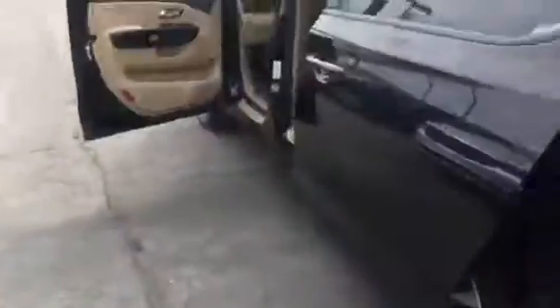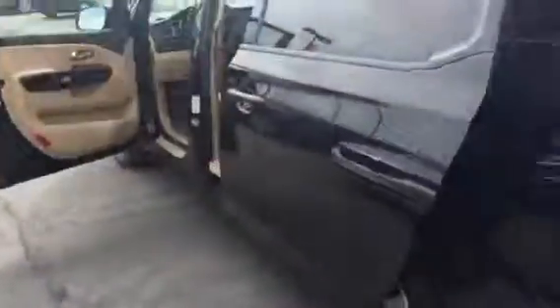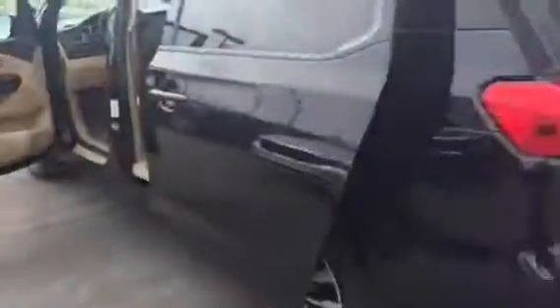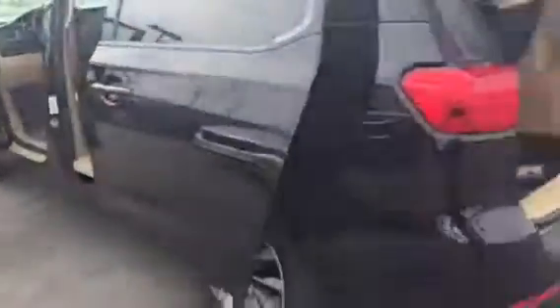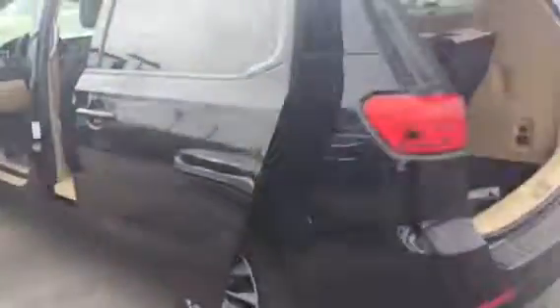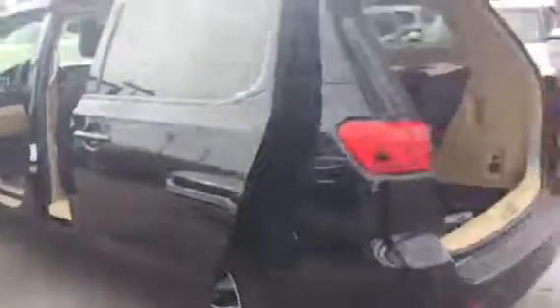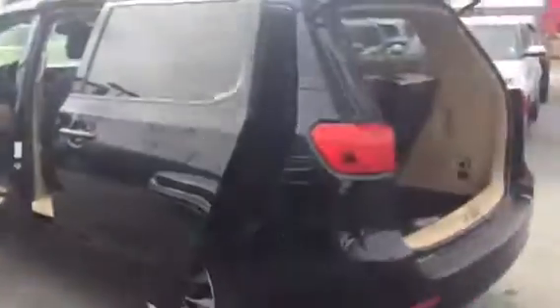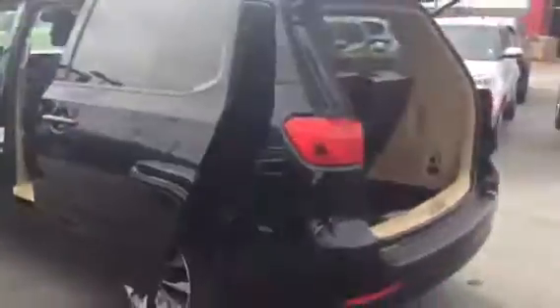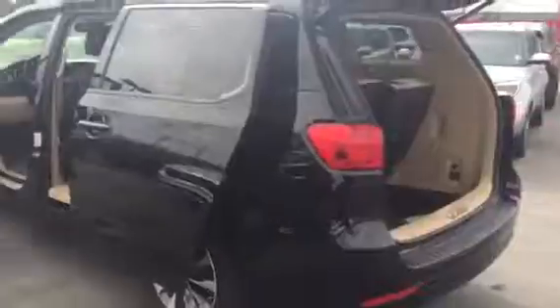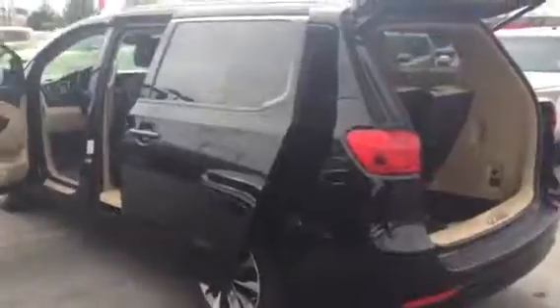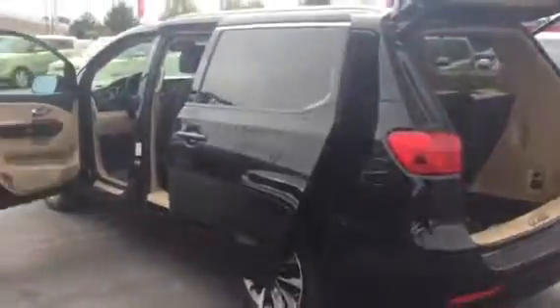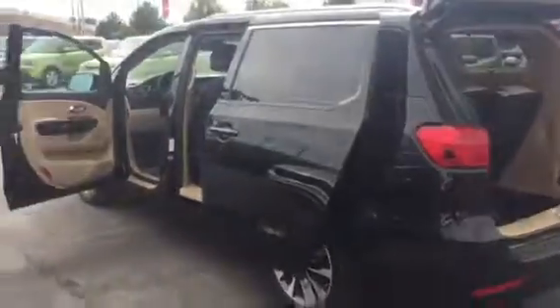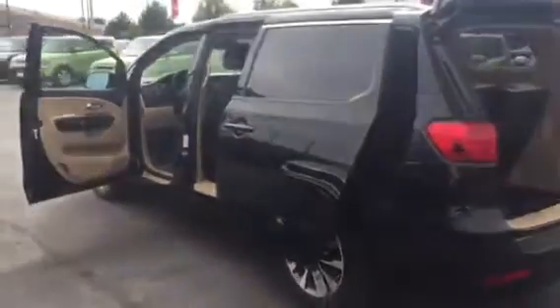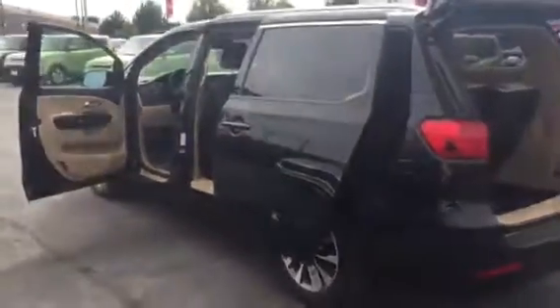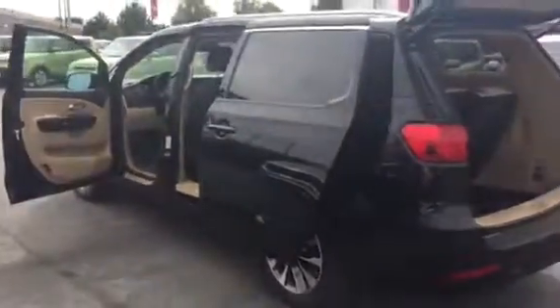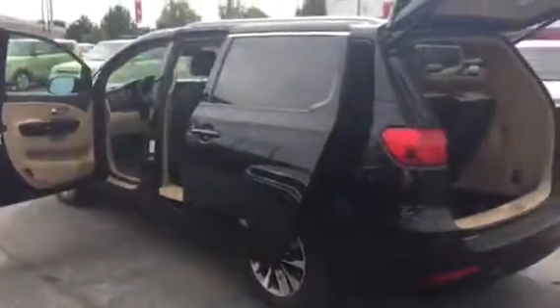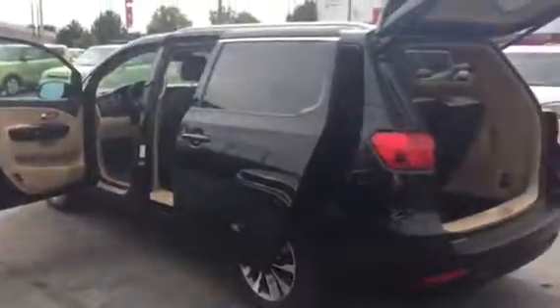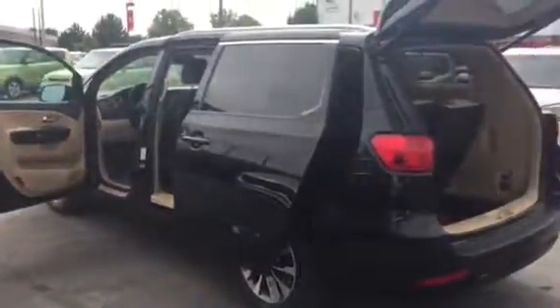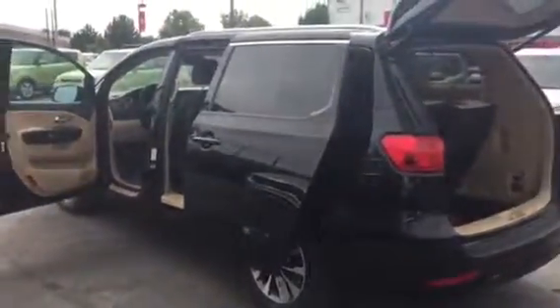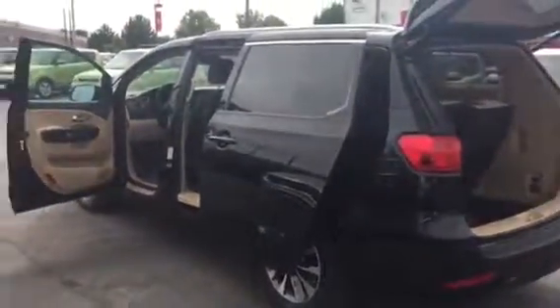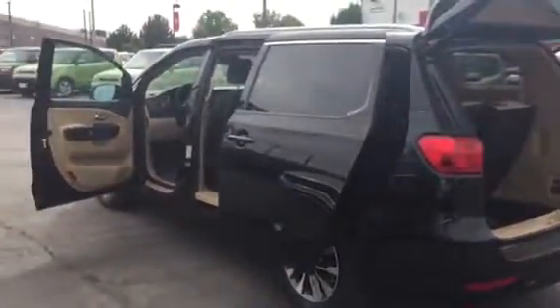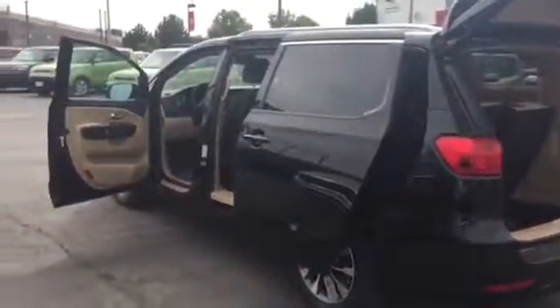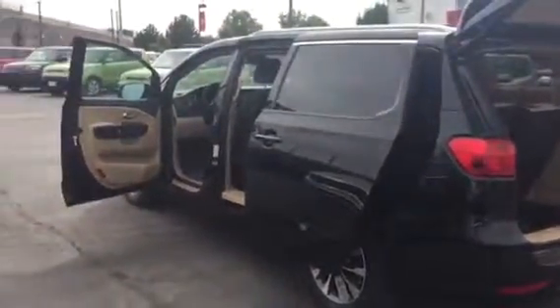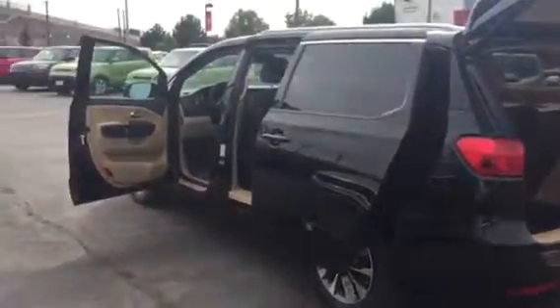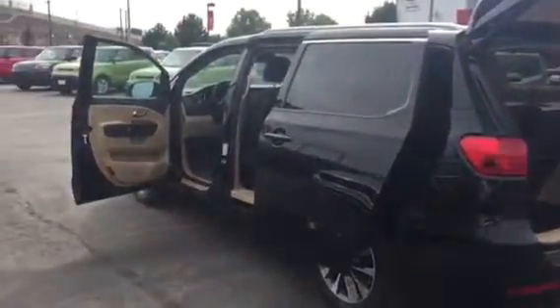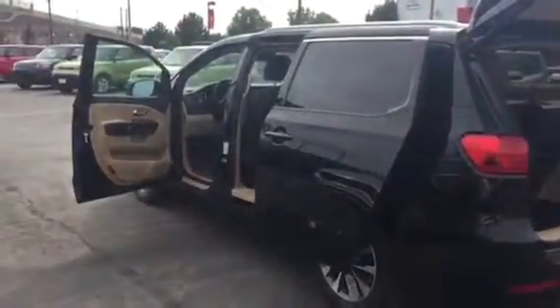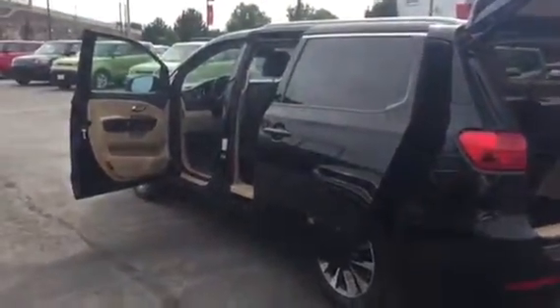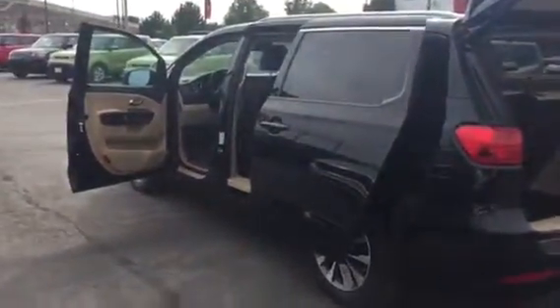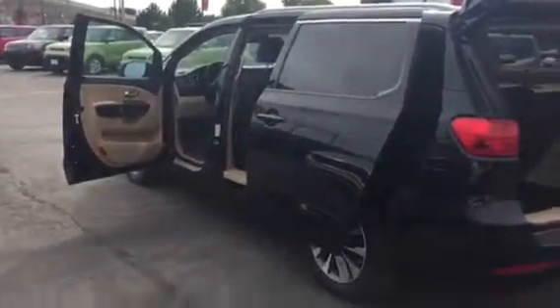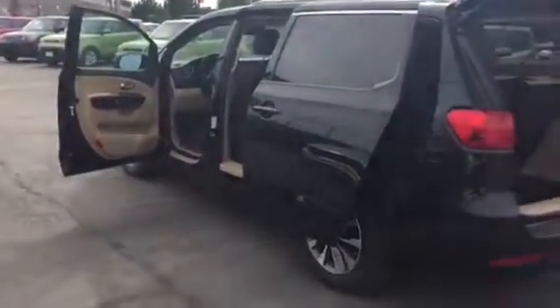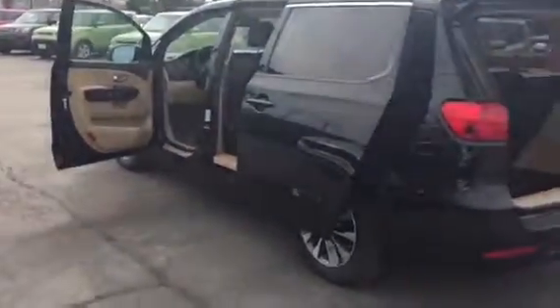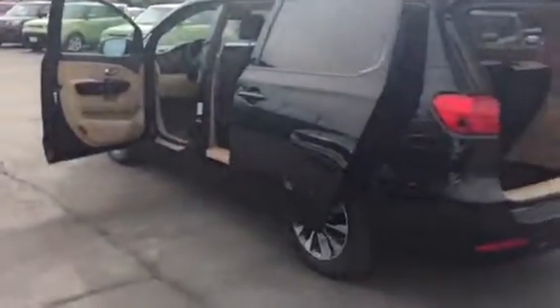Again, I'm Jana here at Young Kia, and looking forward to showing you the Sedona.